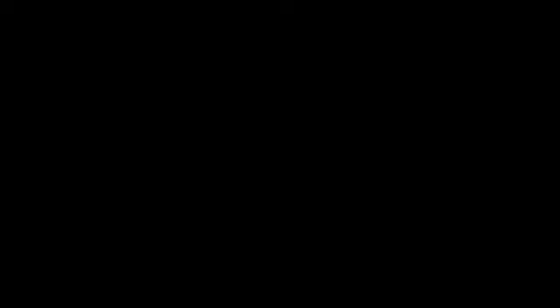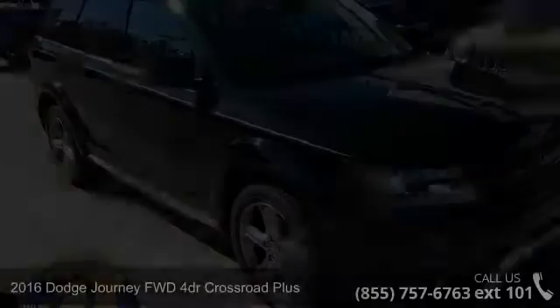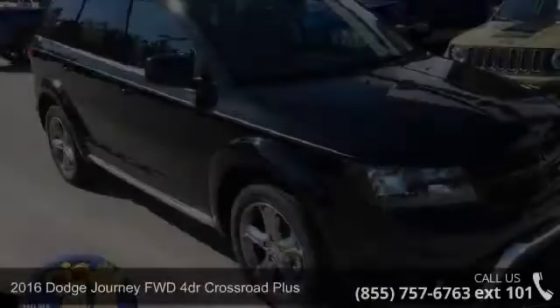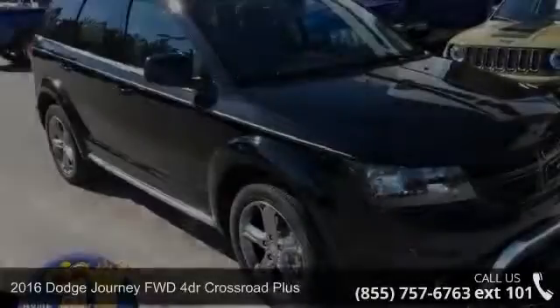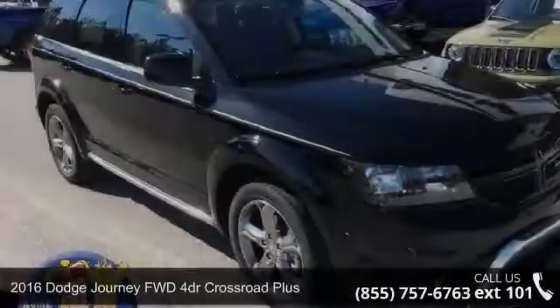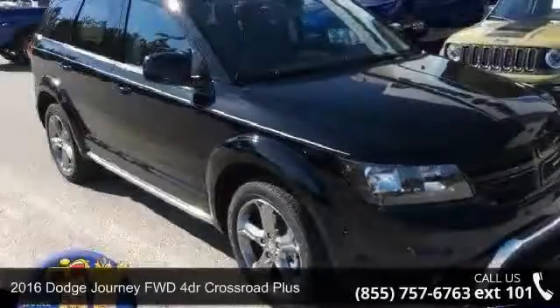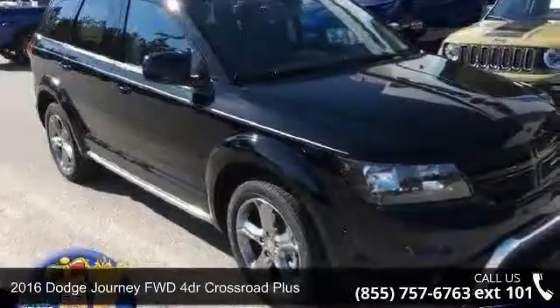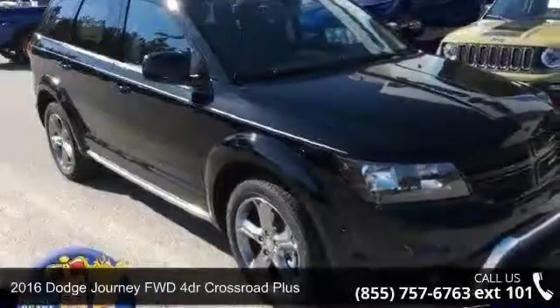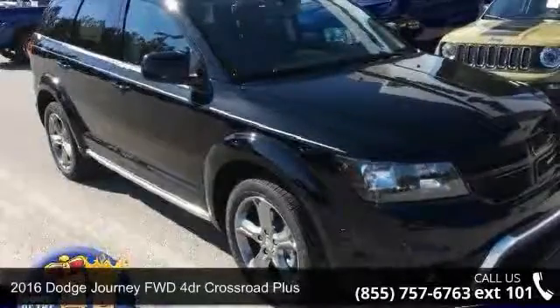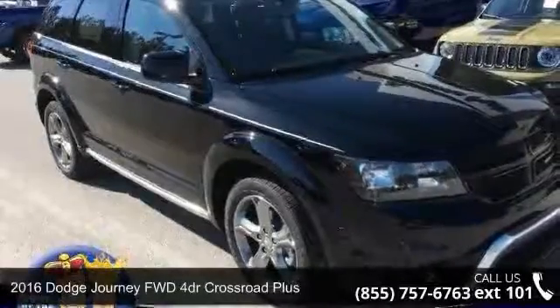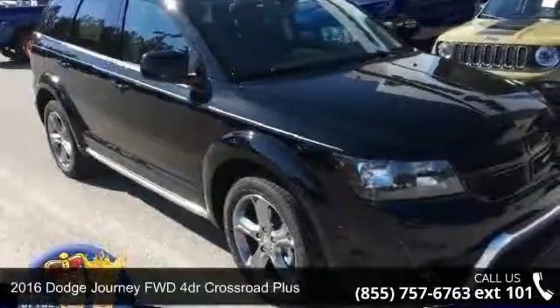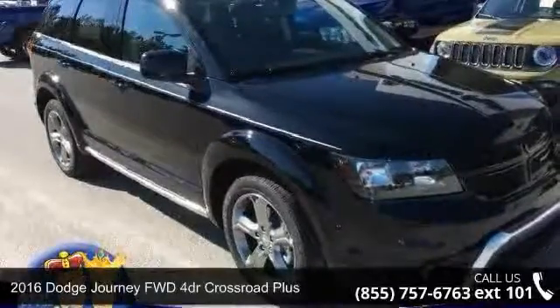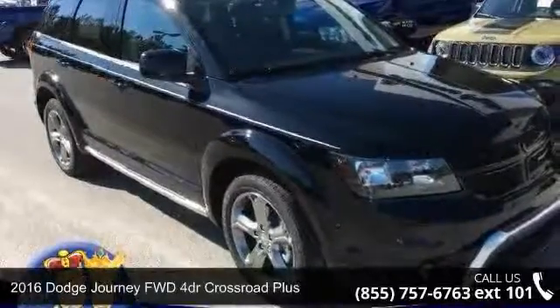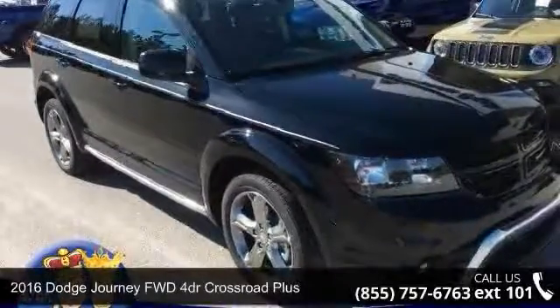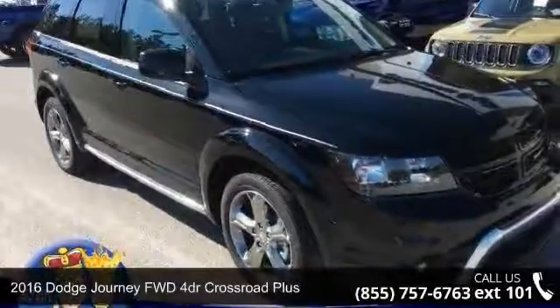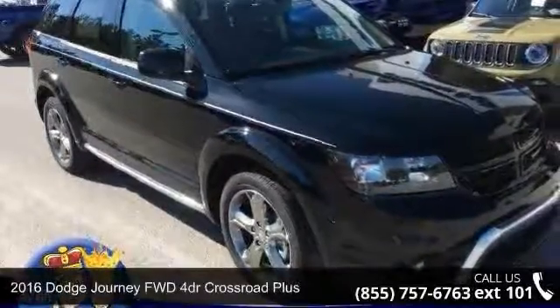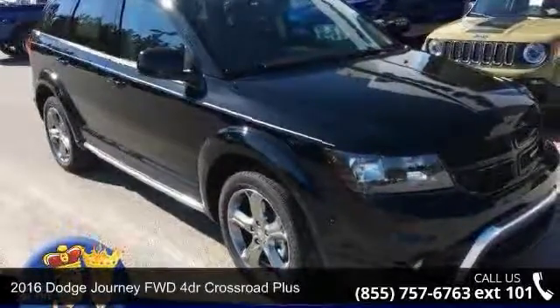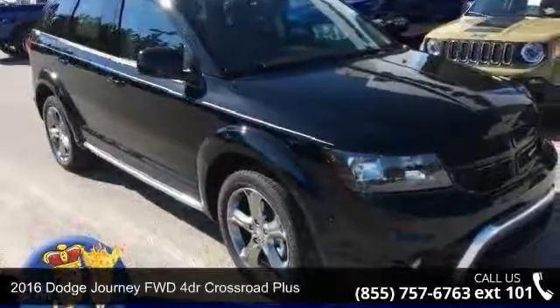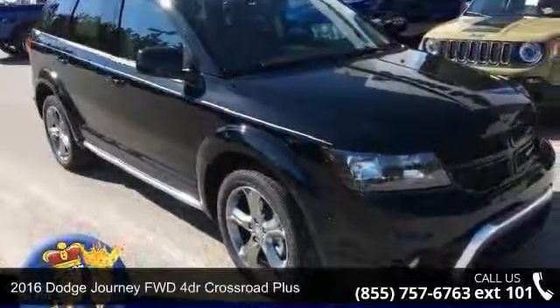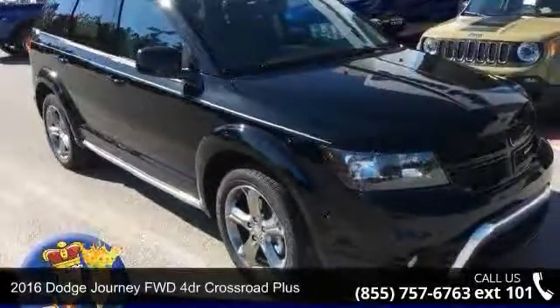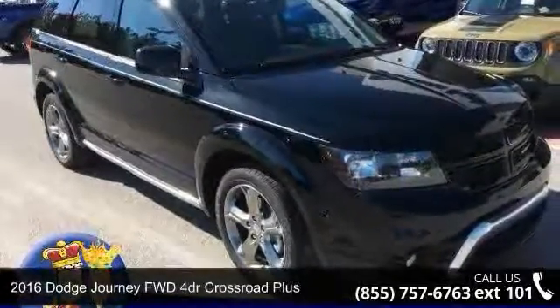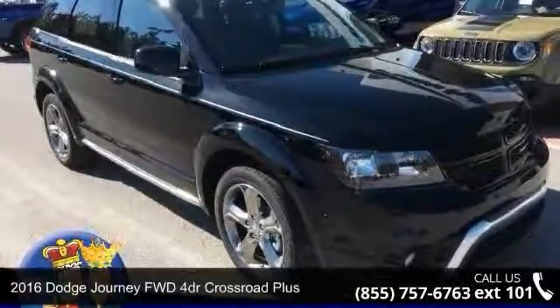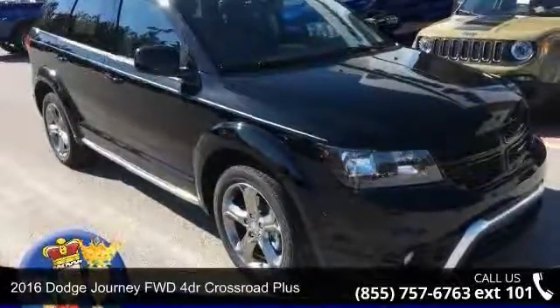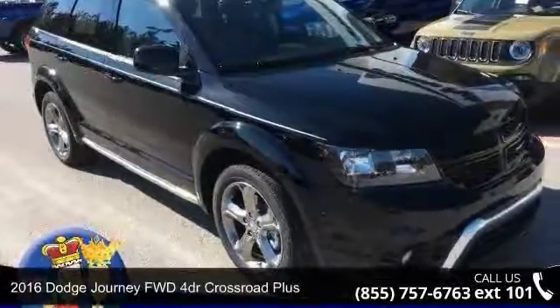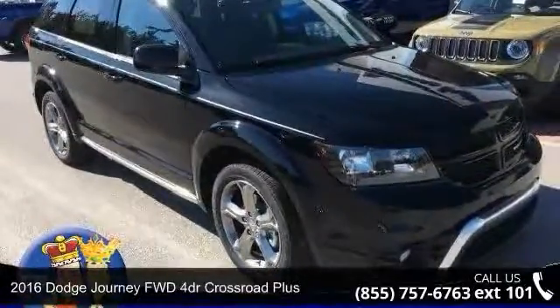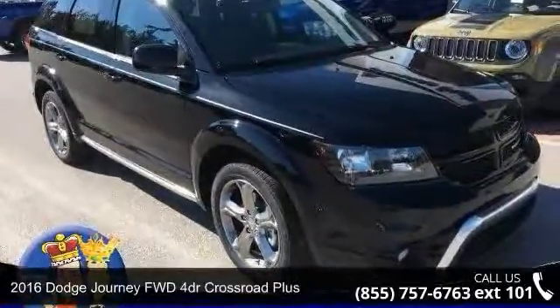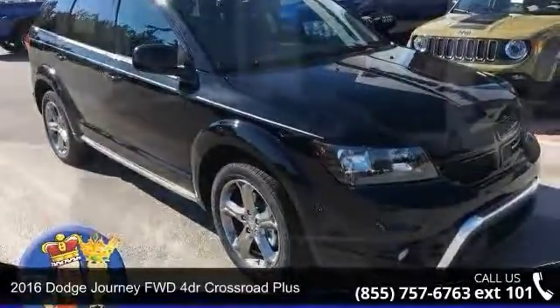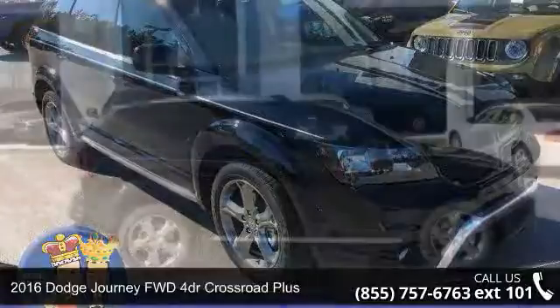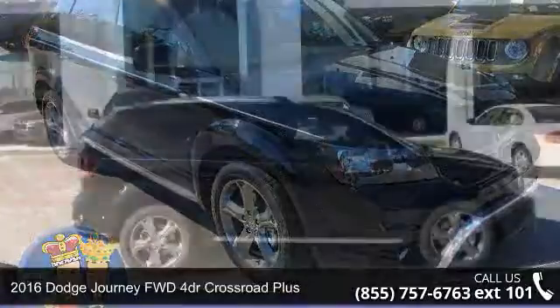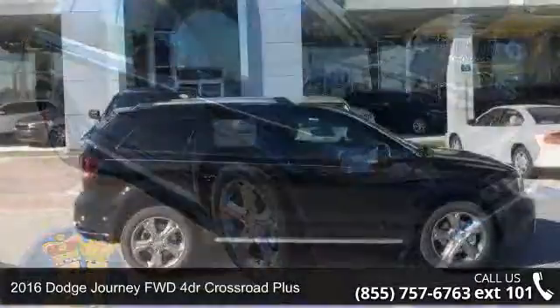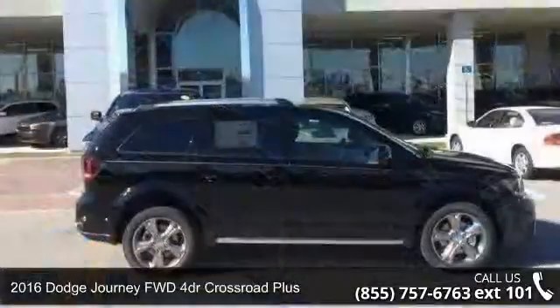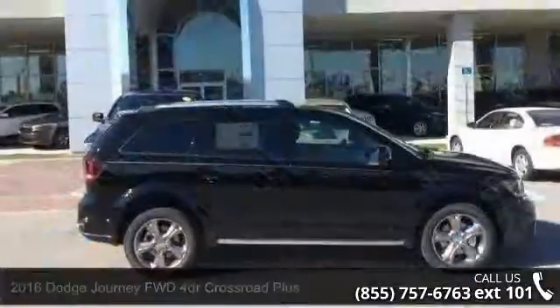Arrive in style with this 2016 Dodge Journey. This may be the set of wheels you've been looking for.